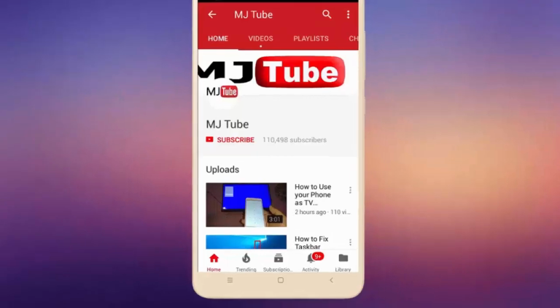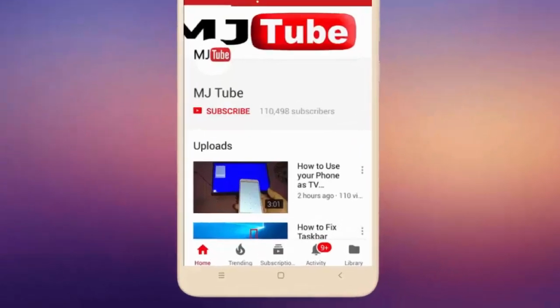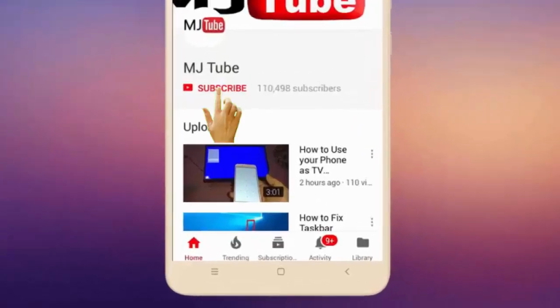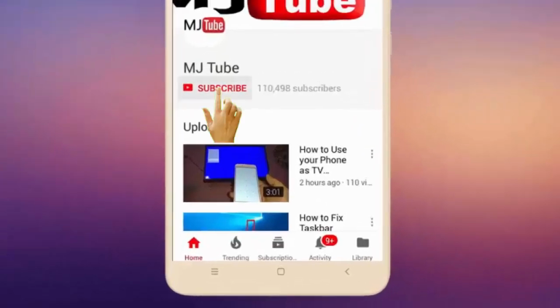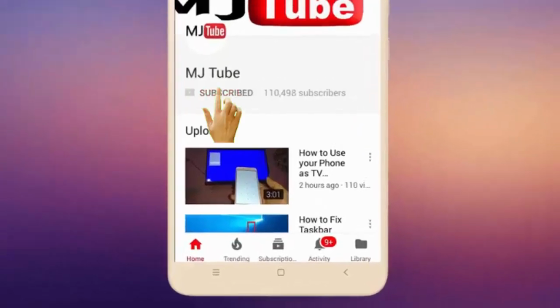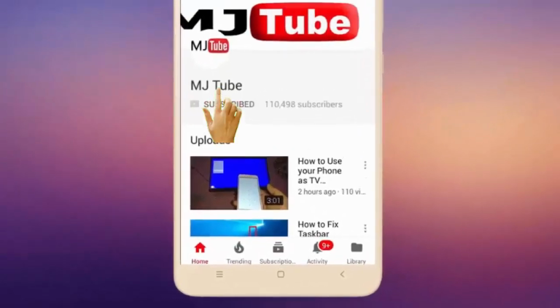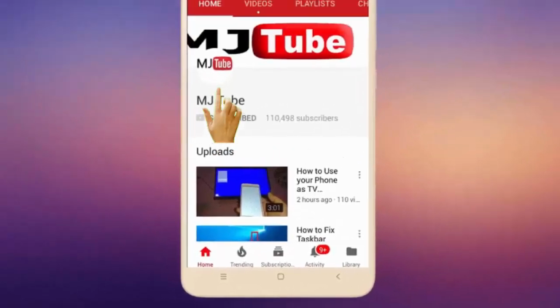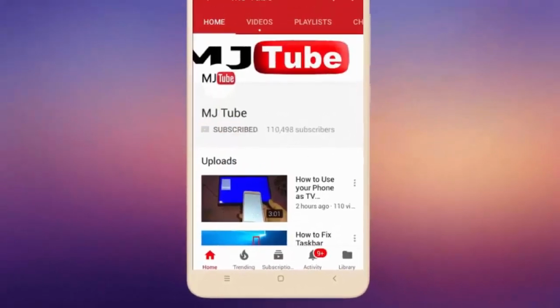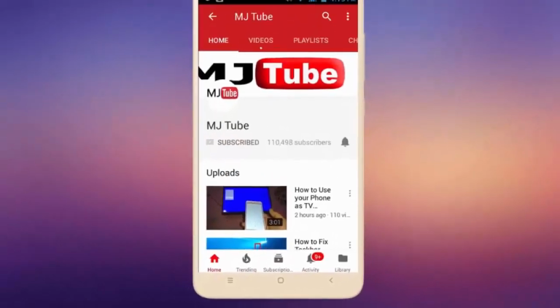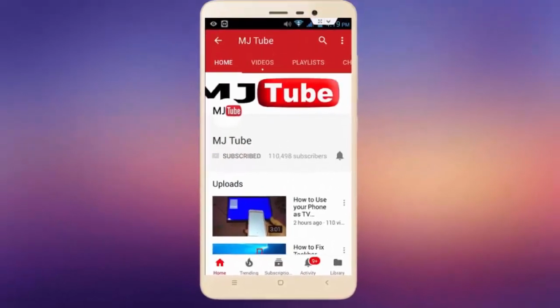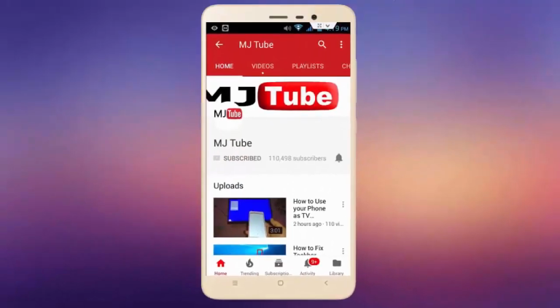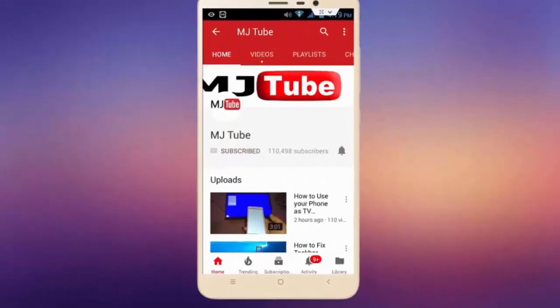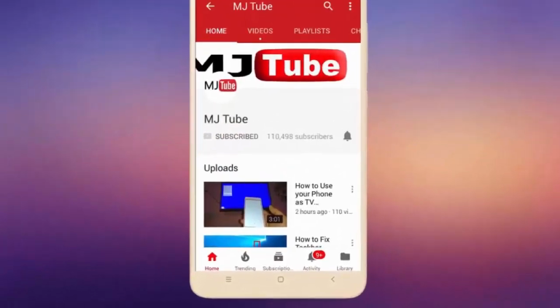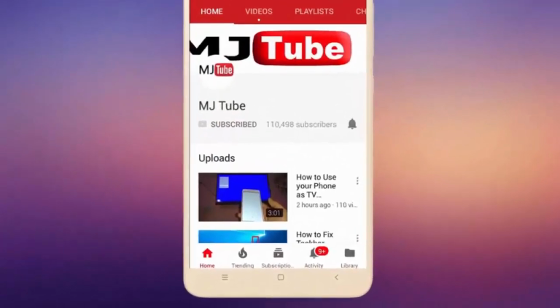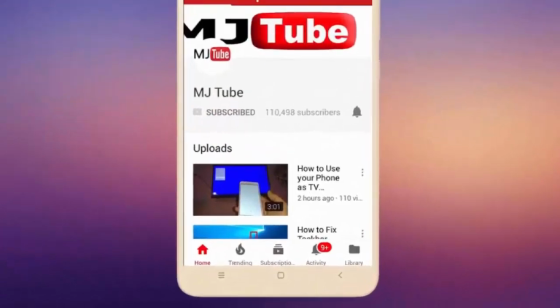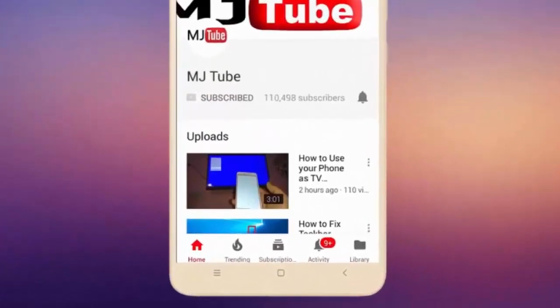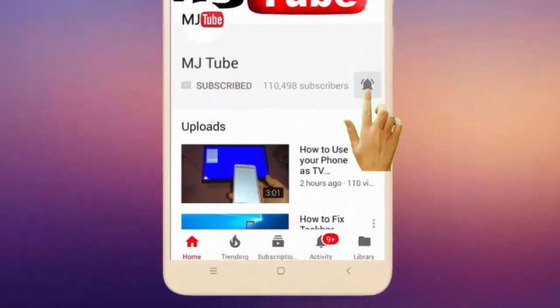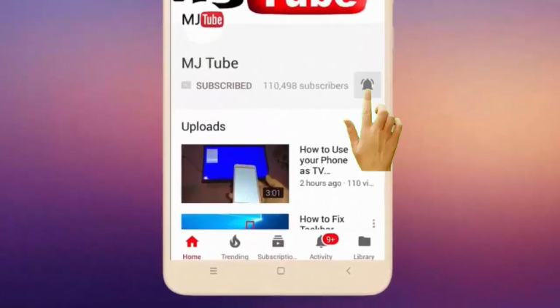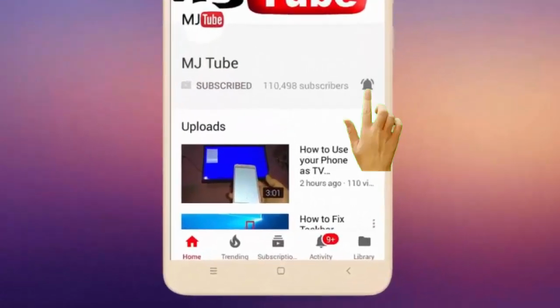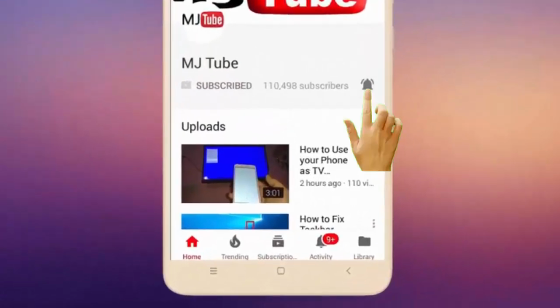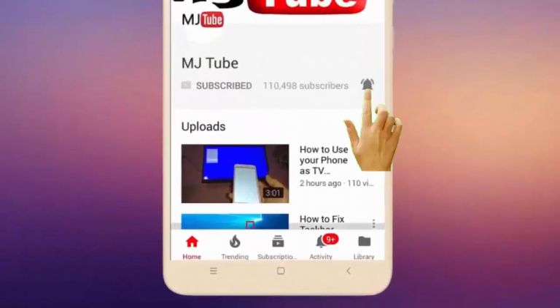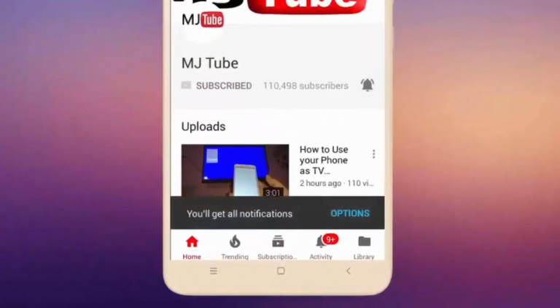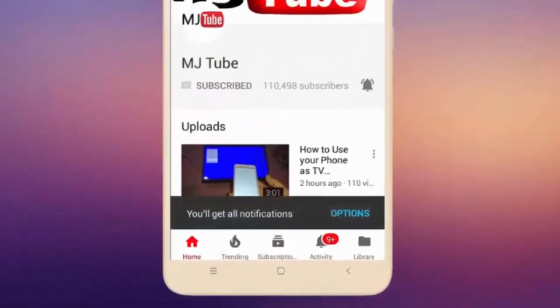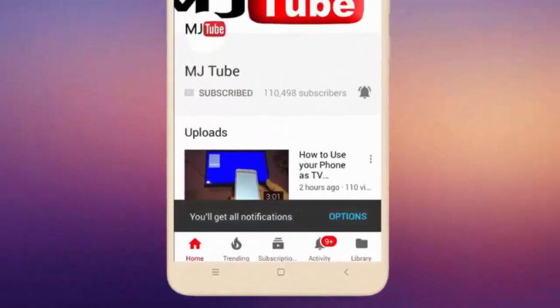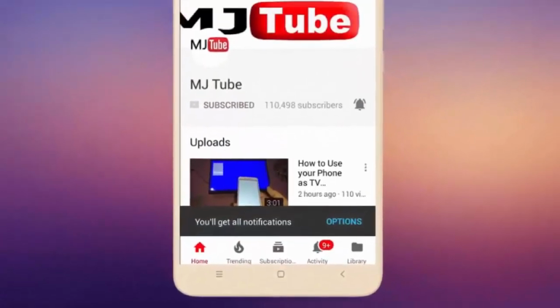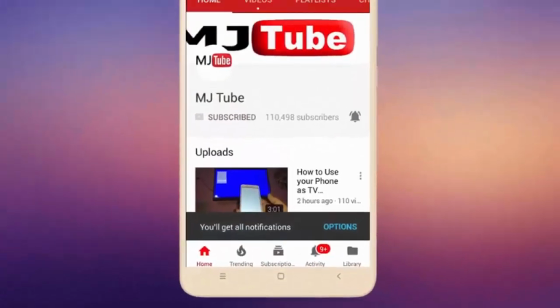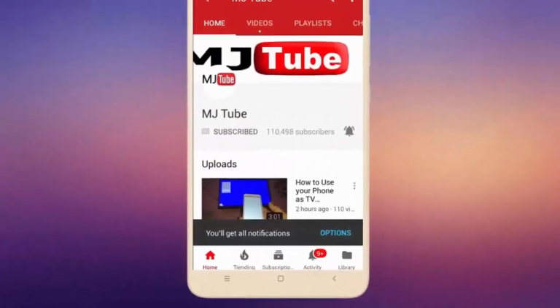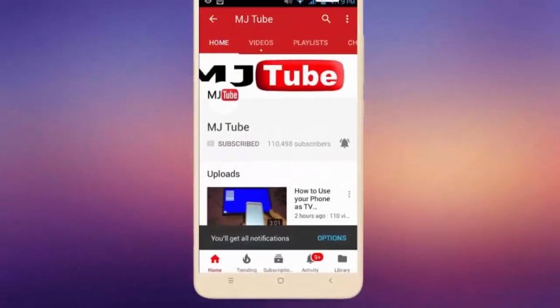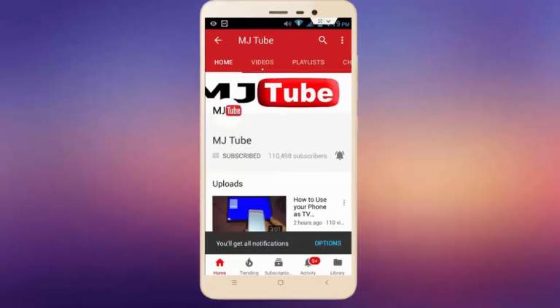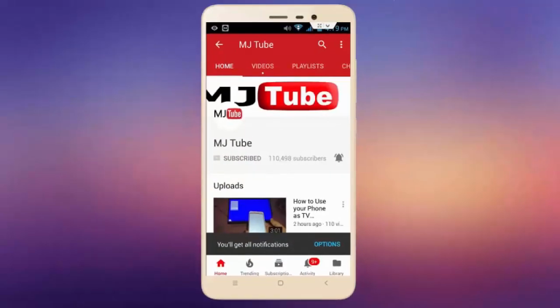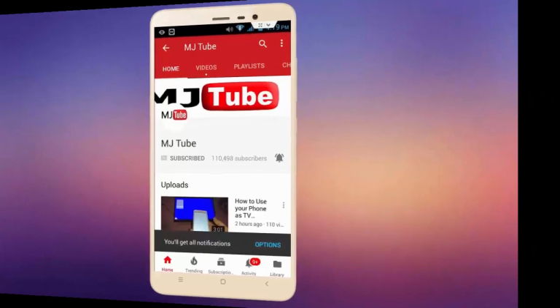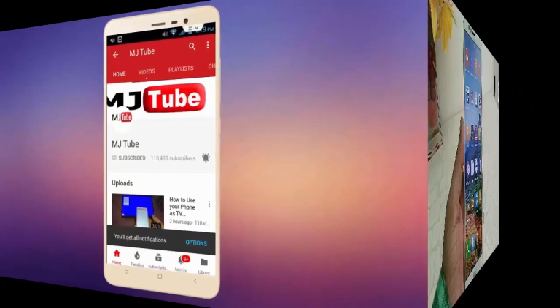Do subscribe to MJTube and hit the bell icon for the latest videos.